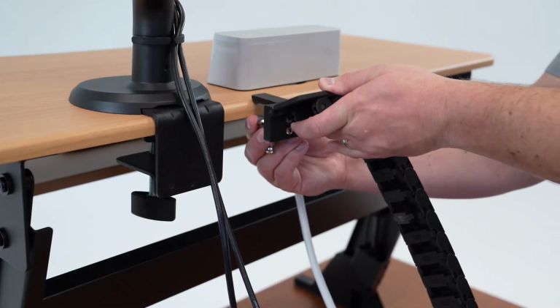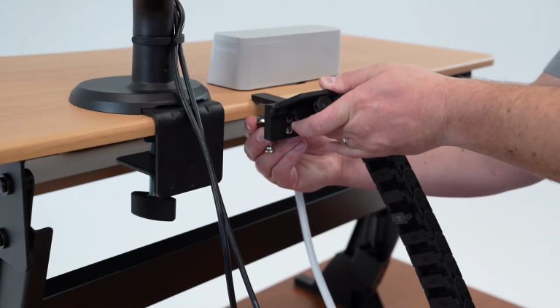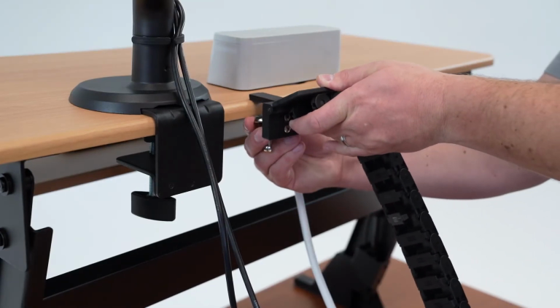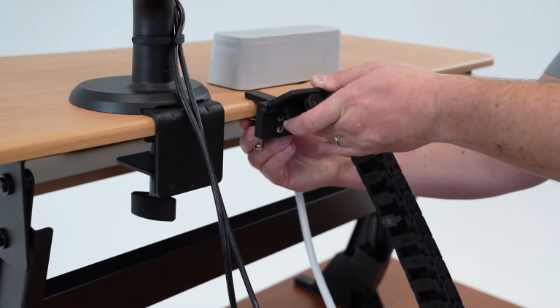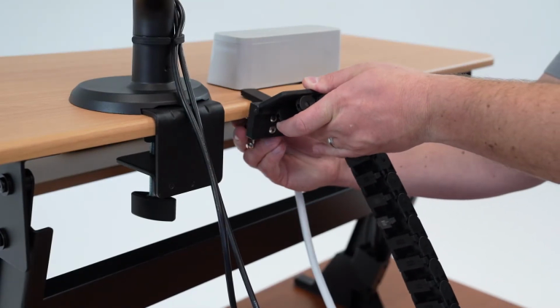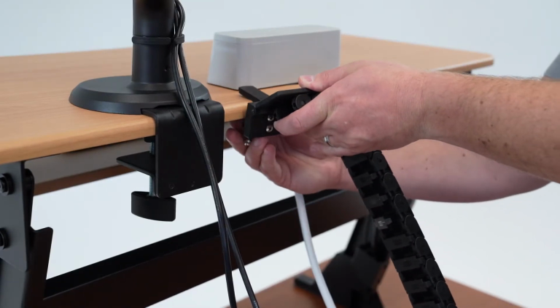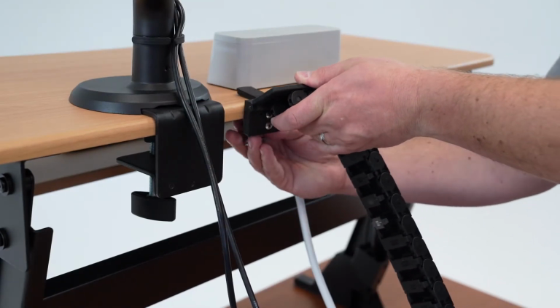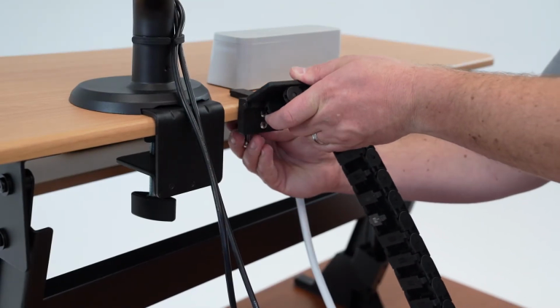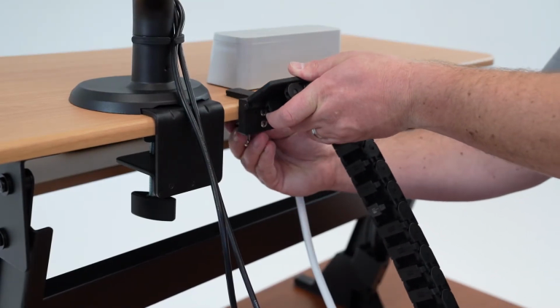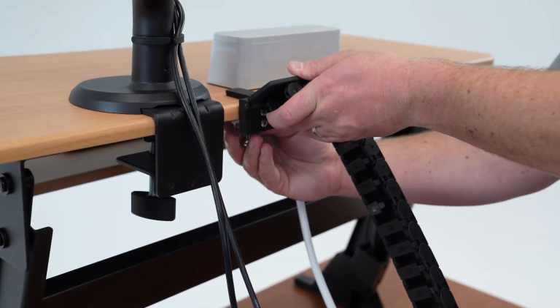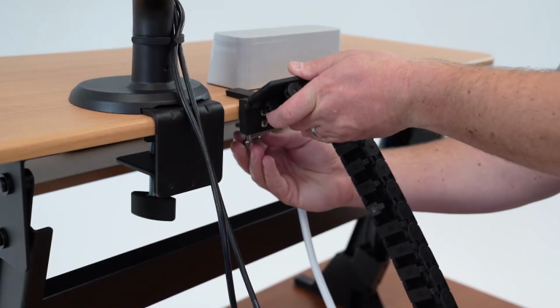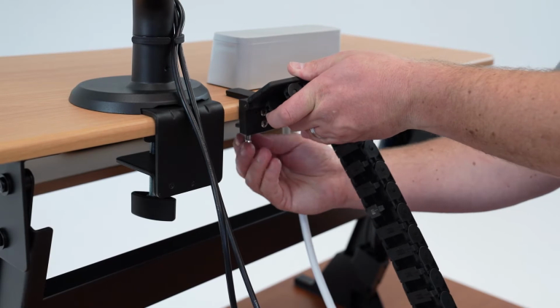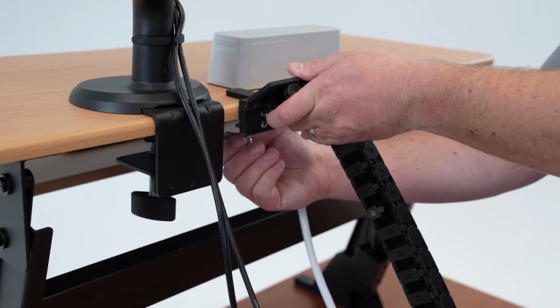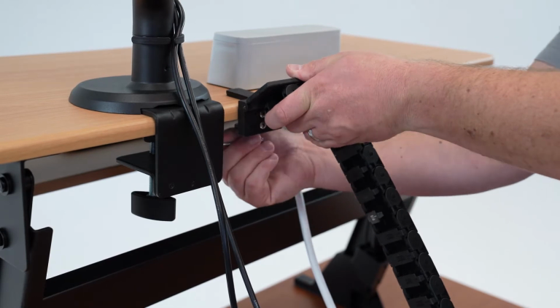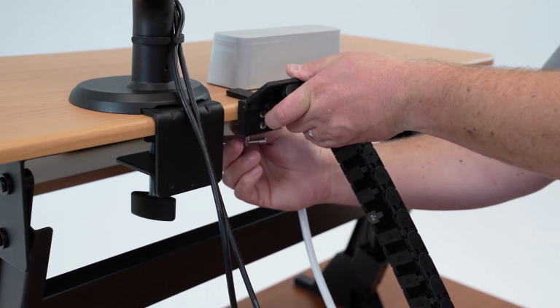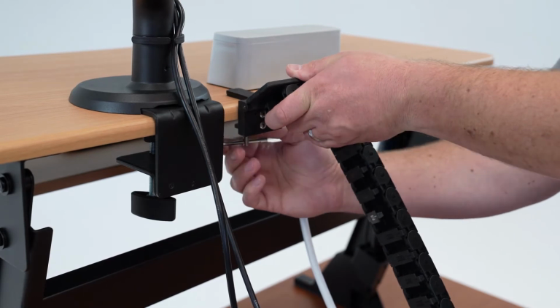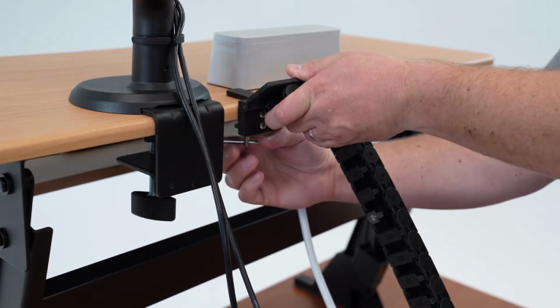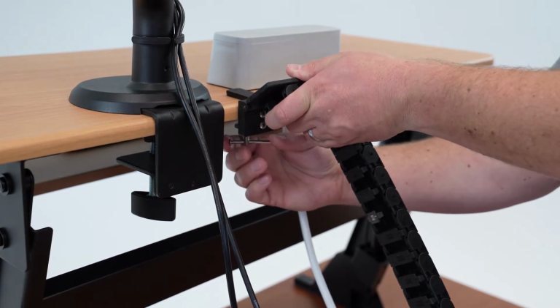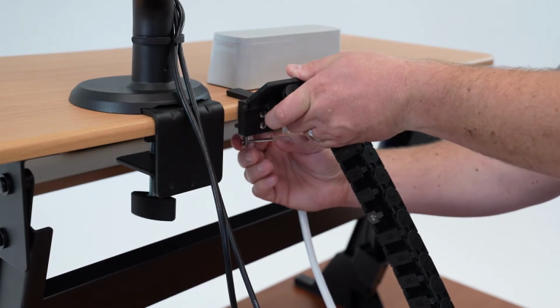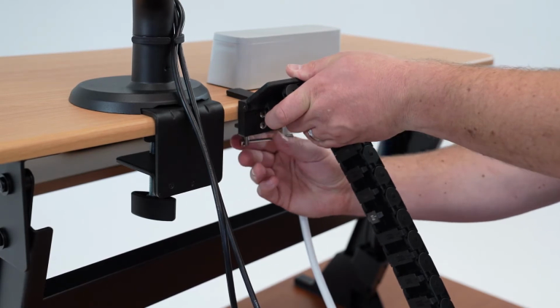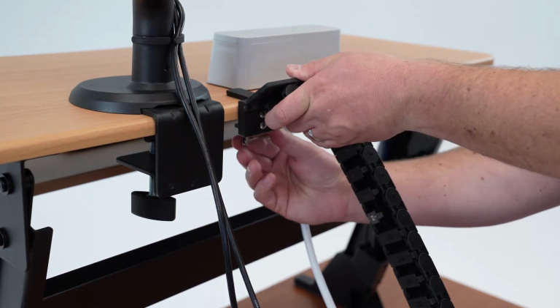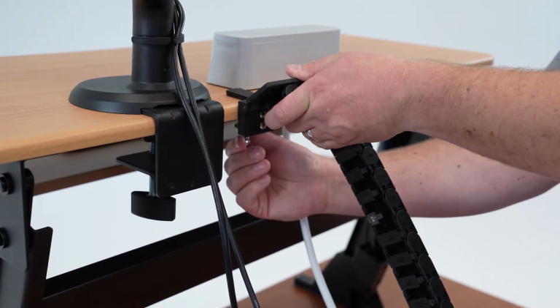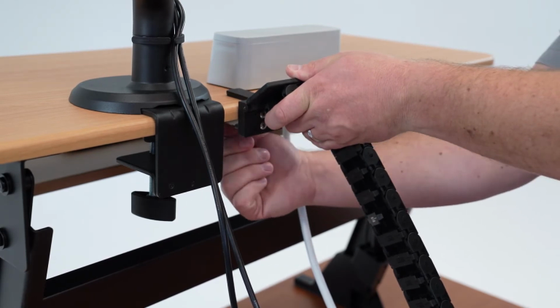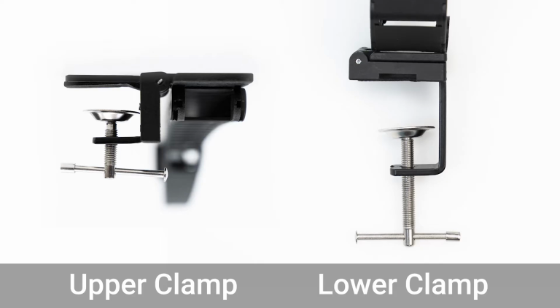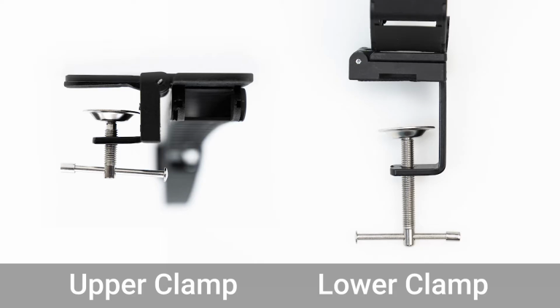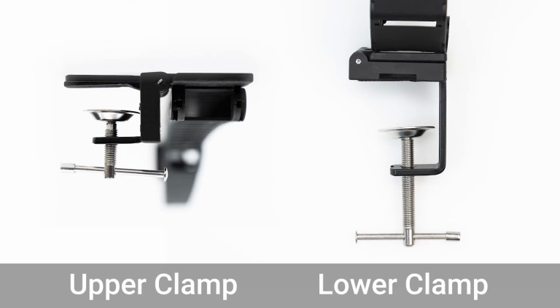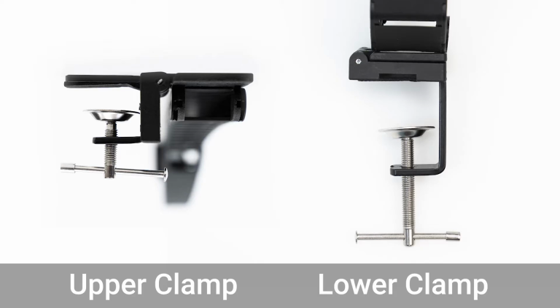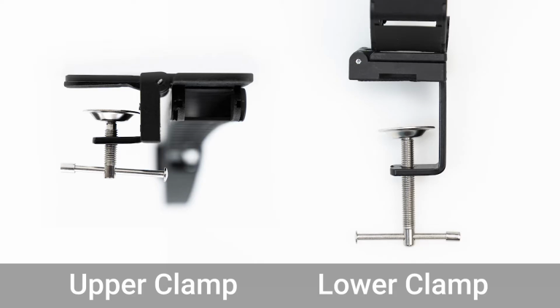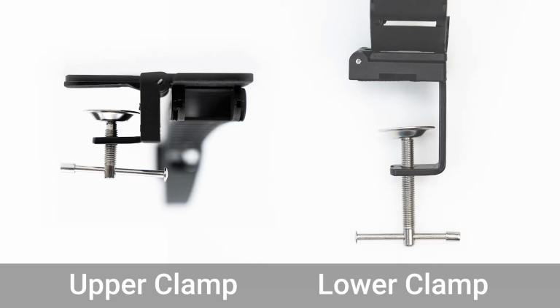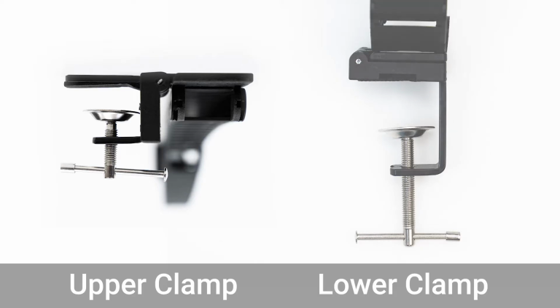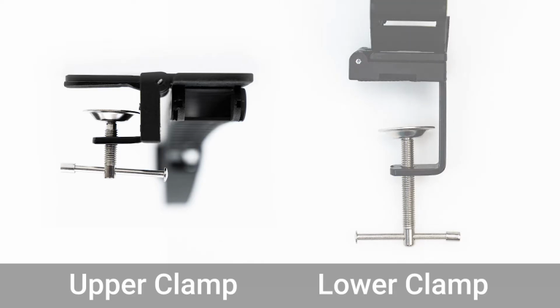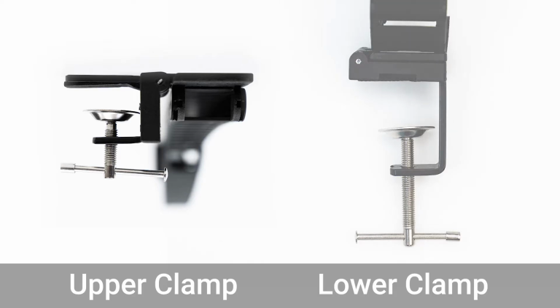Now, attach the upper clamp to the converter top. The upper clamp is the one with the smaller clamp opening.